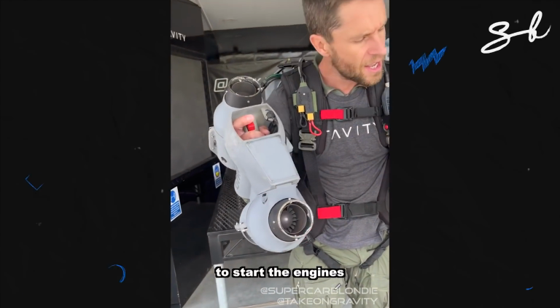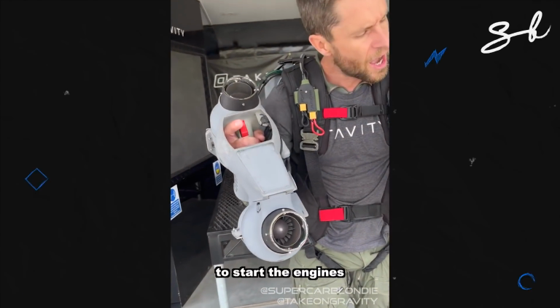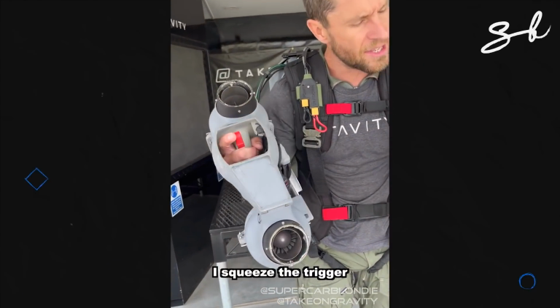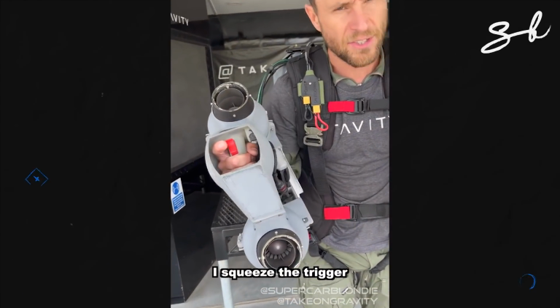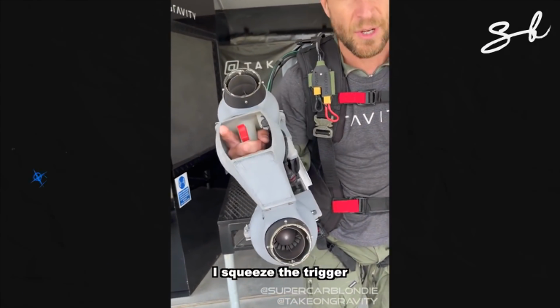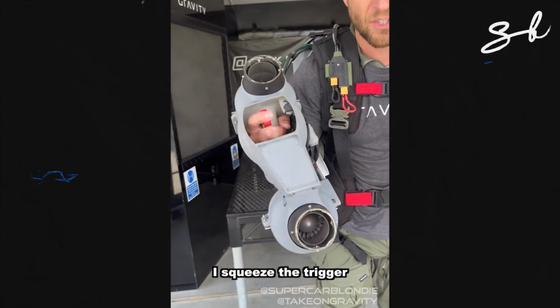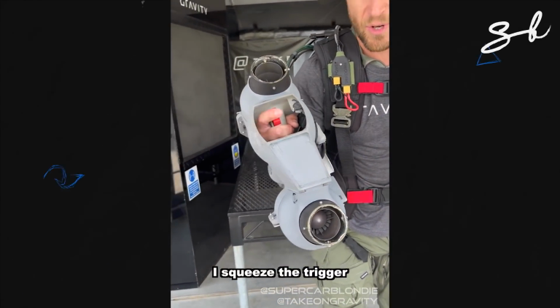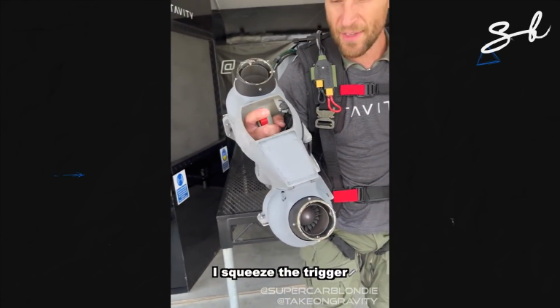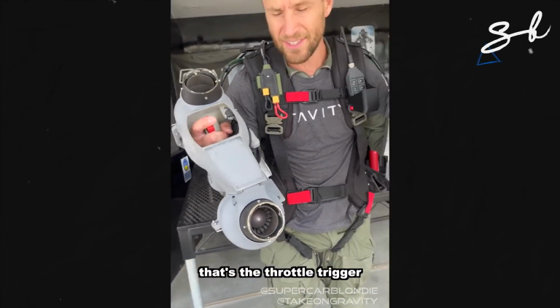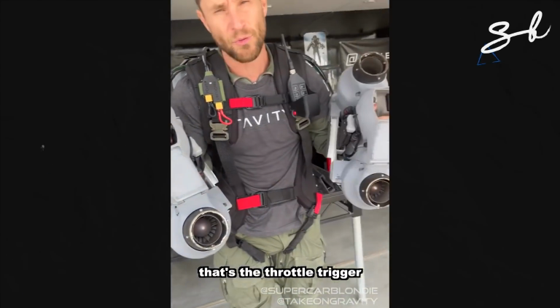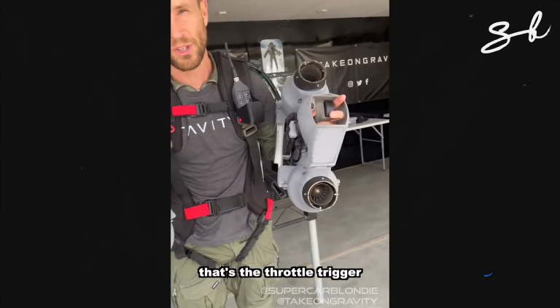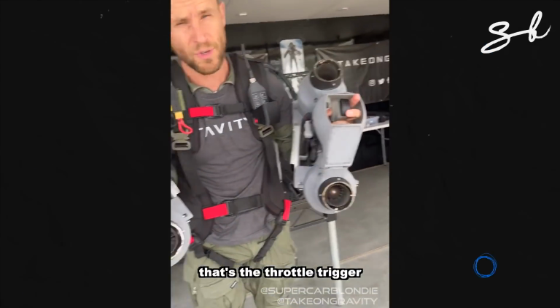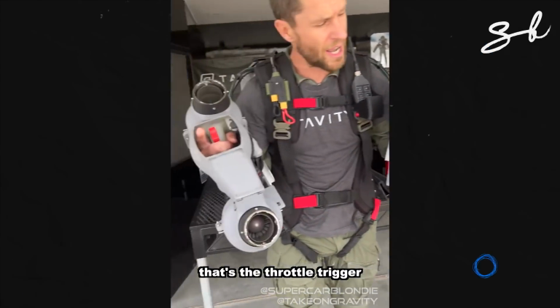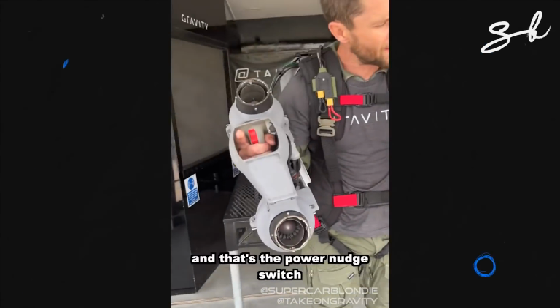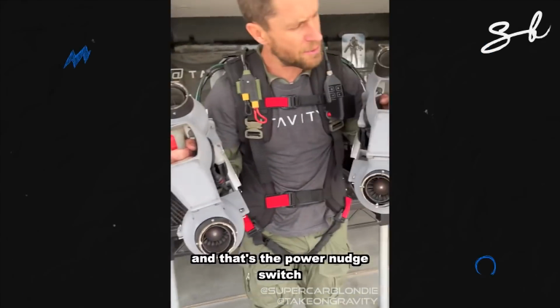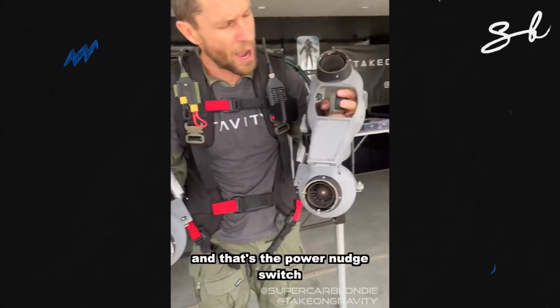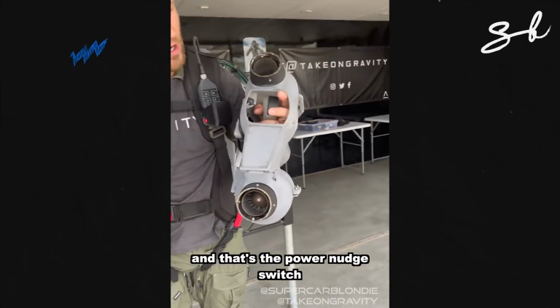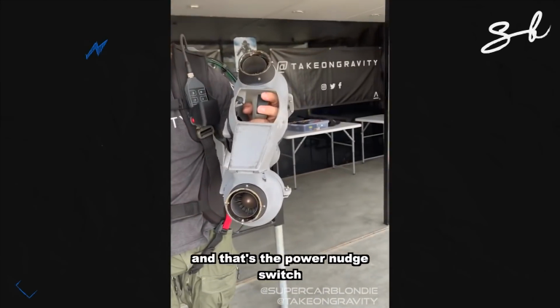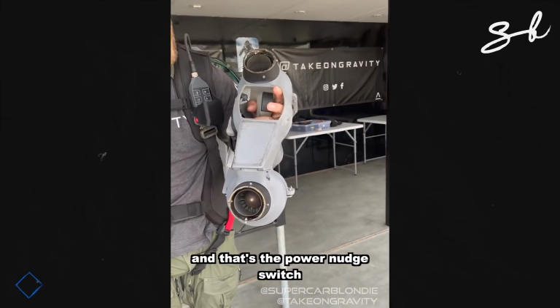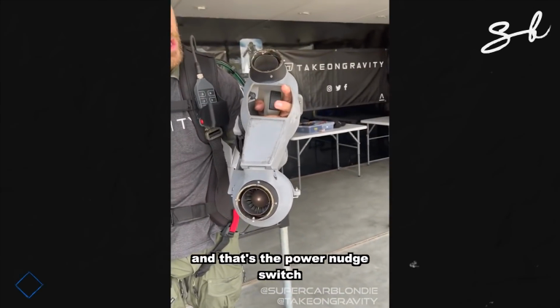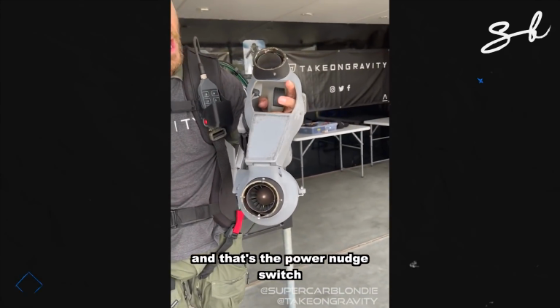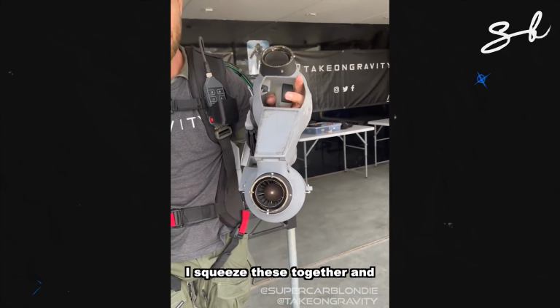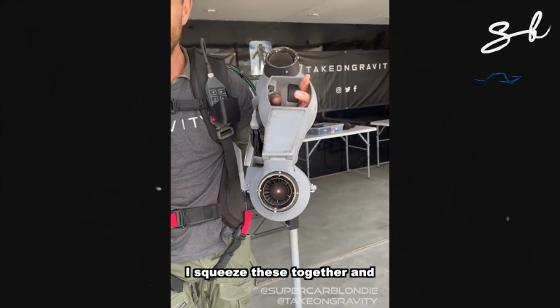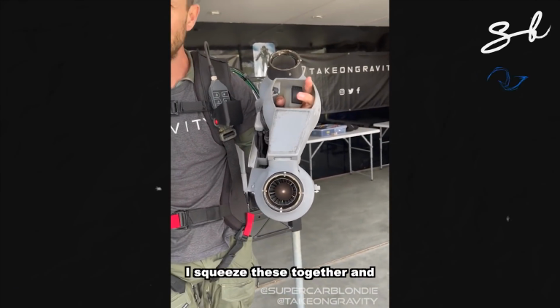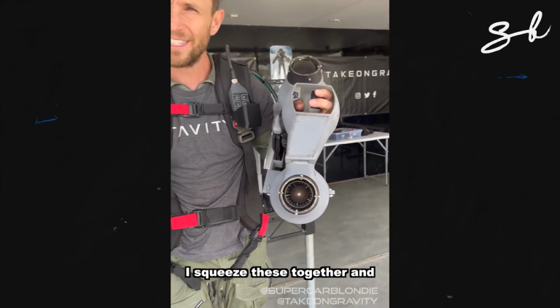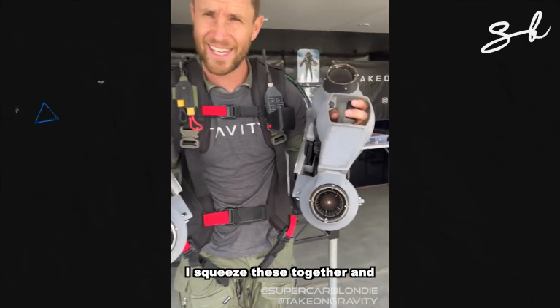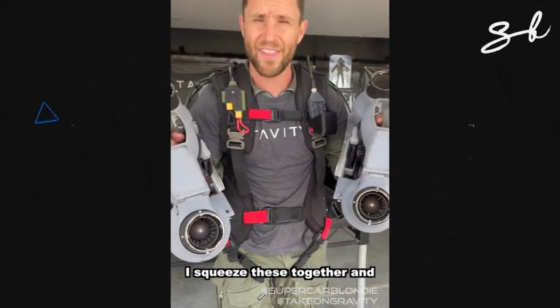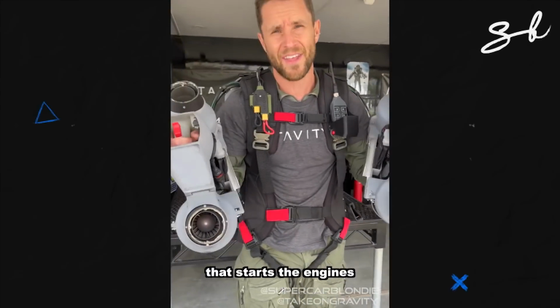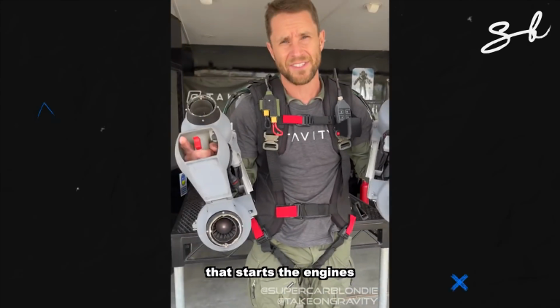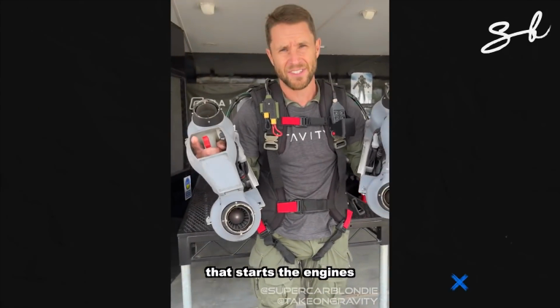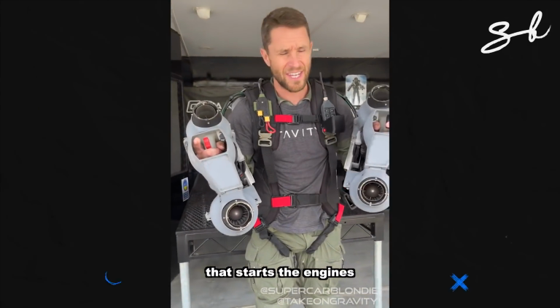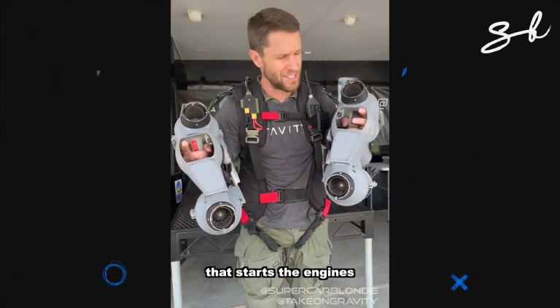I squeeze the trigger — that's the throttle trigger, and that's the power nudge switch. I squeeze these together, and that starts the engines.